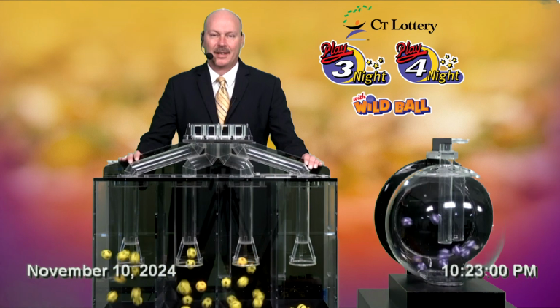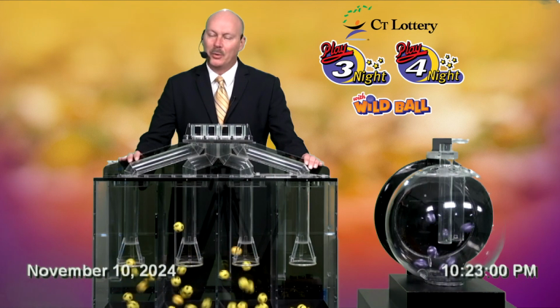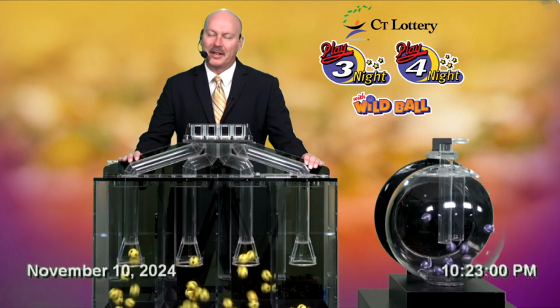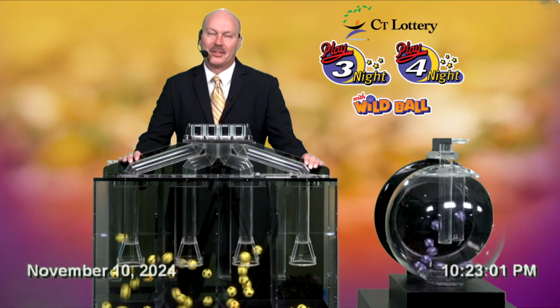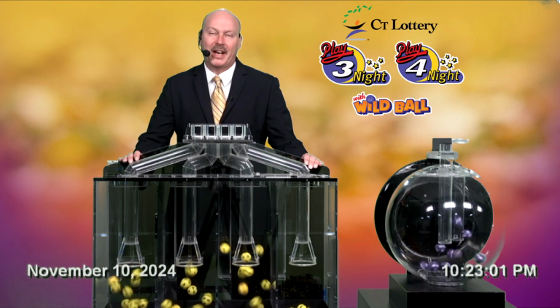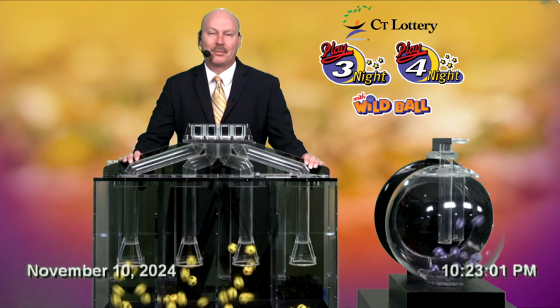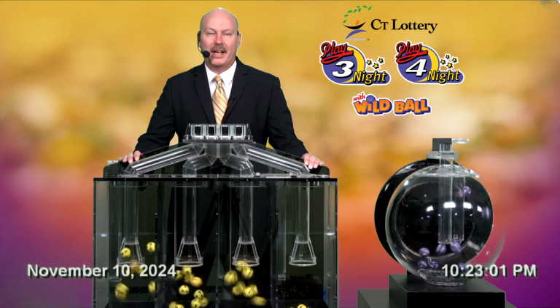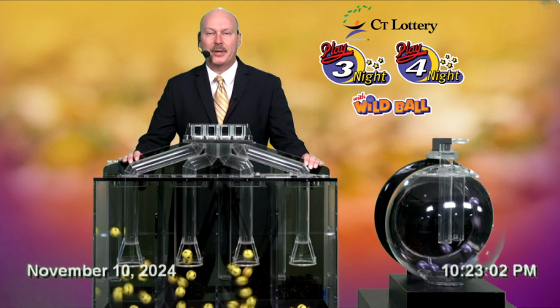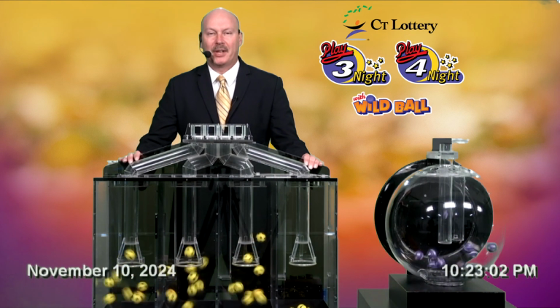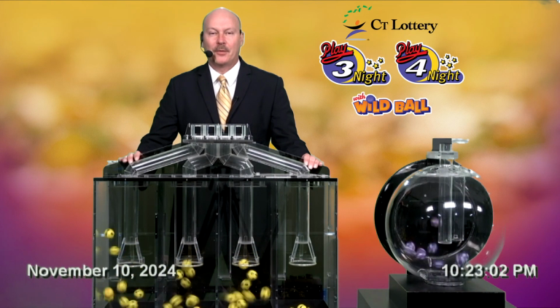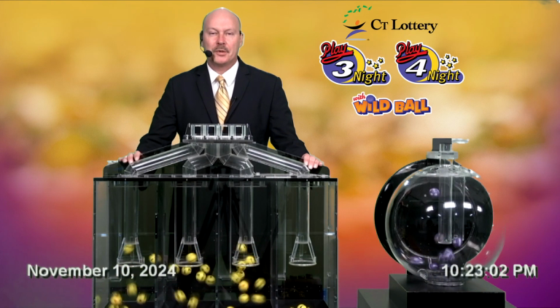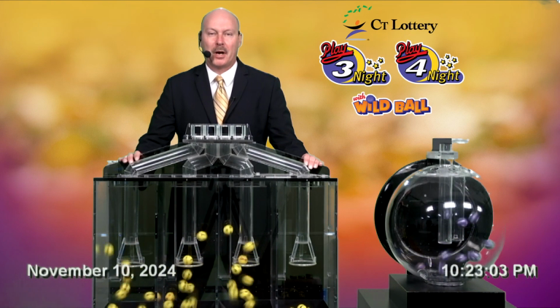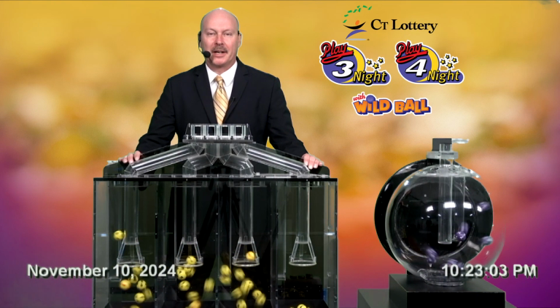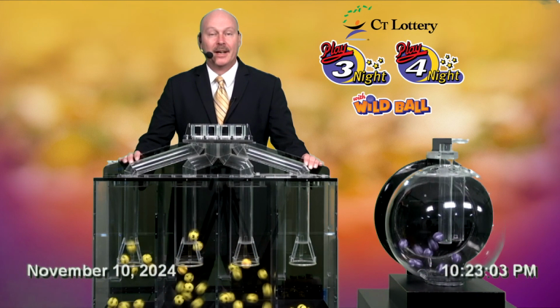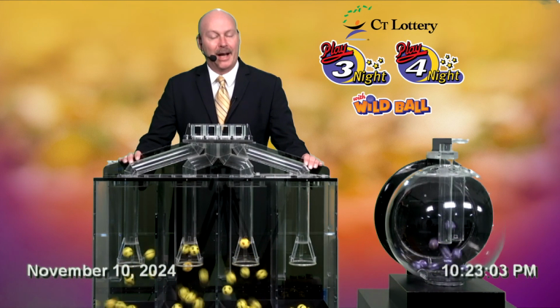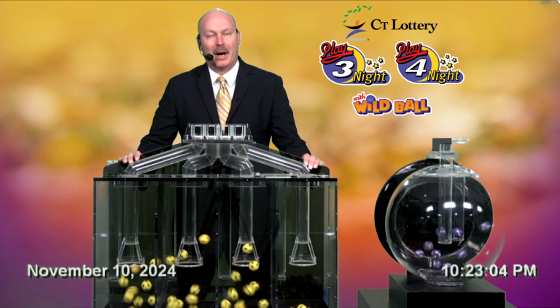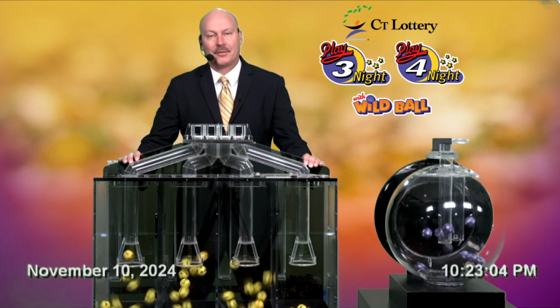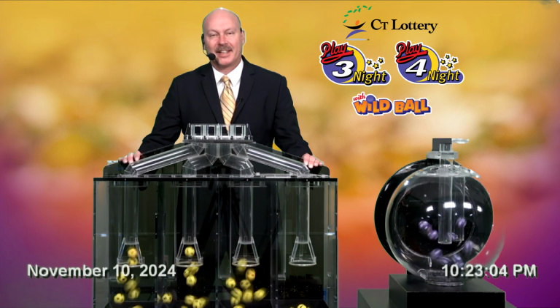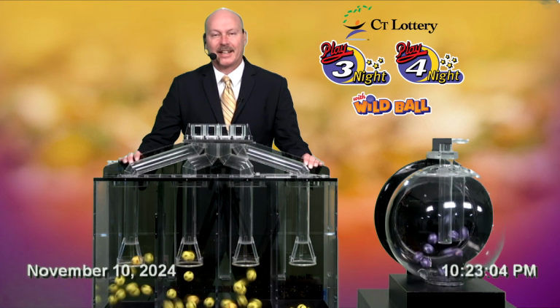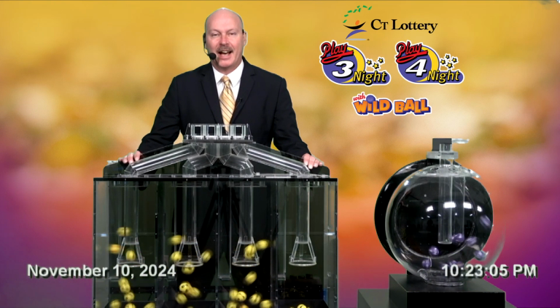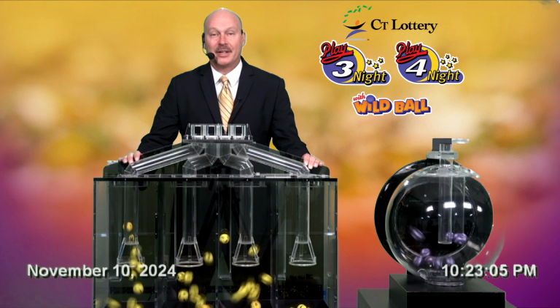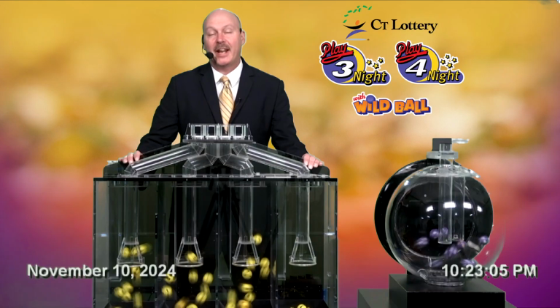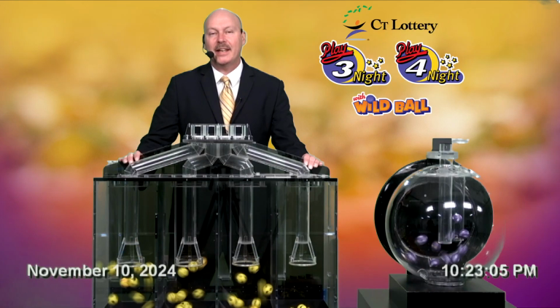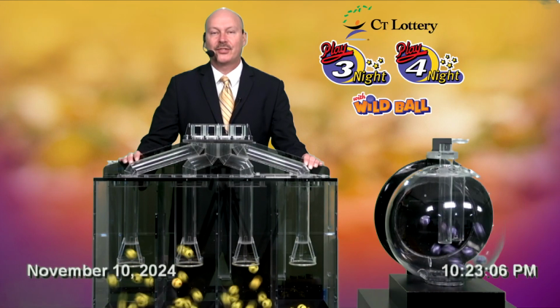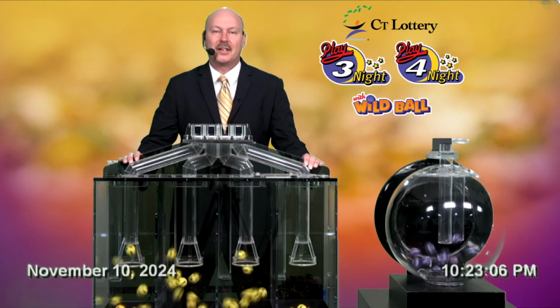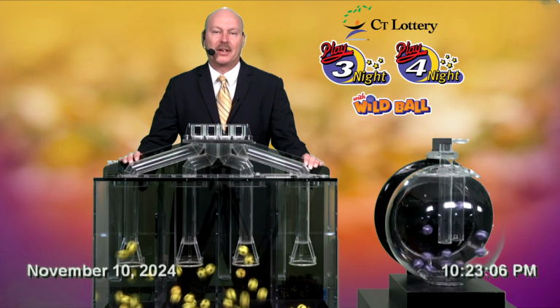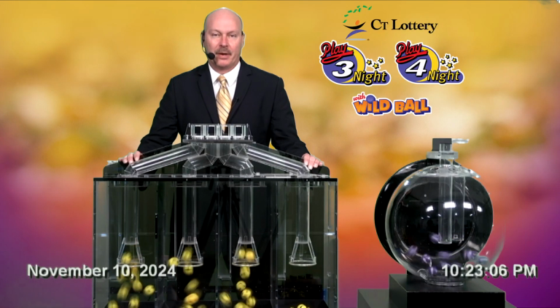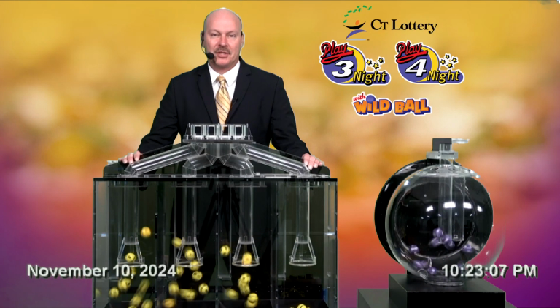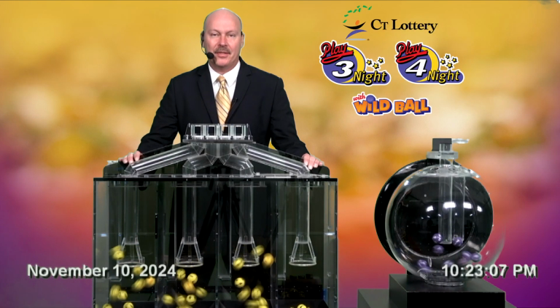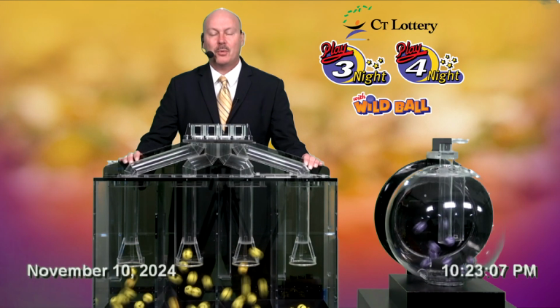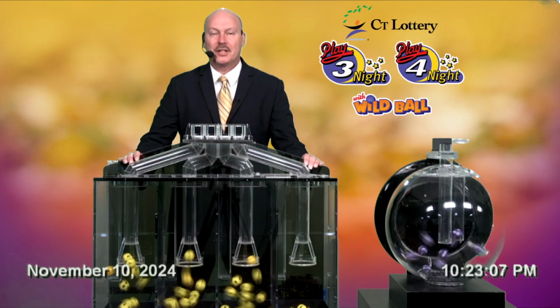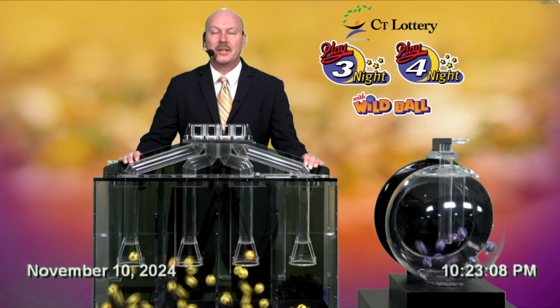Welcome to tonight's Play 3 and Play 4 Drawing. I'm Mike for the Connecticut Lottery. Today is Sunday, November 10th, 2024.